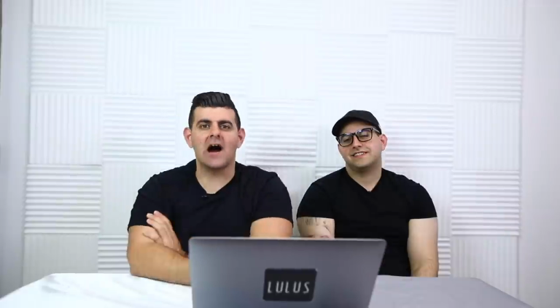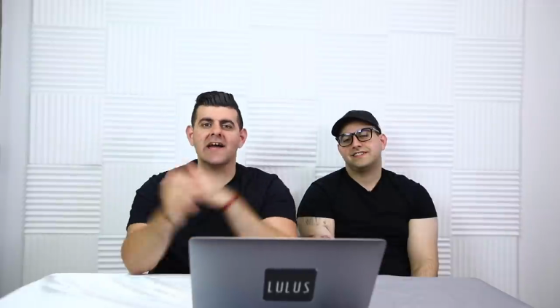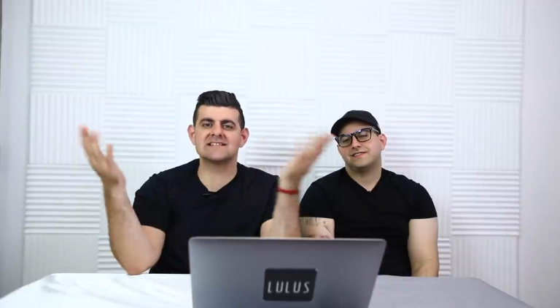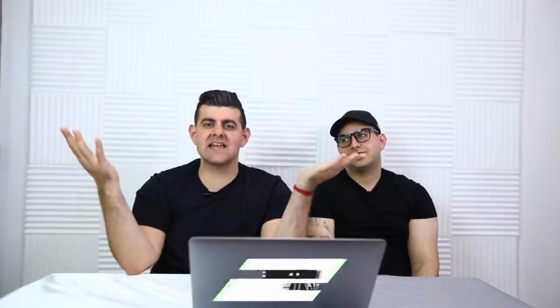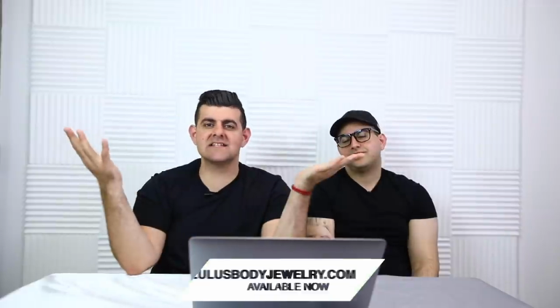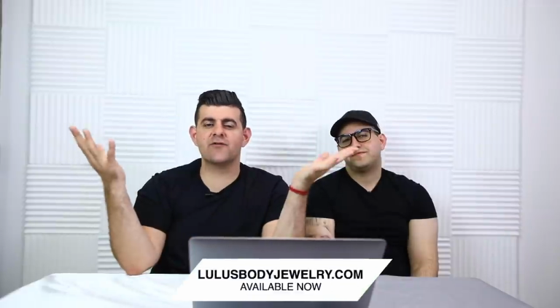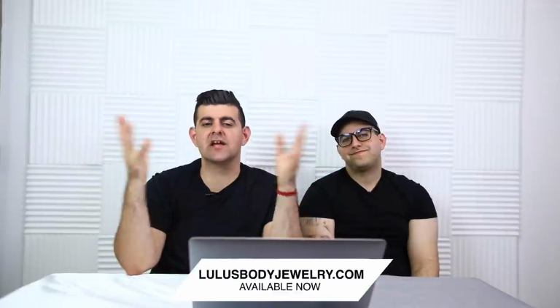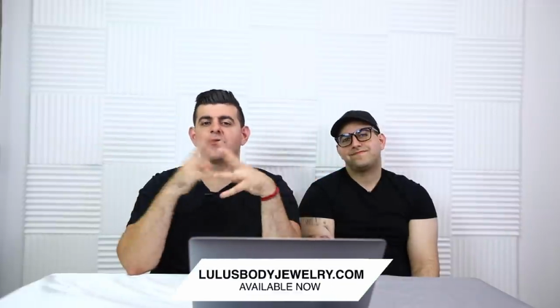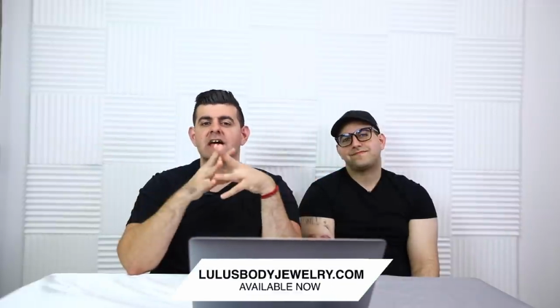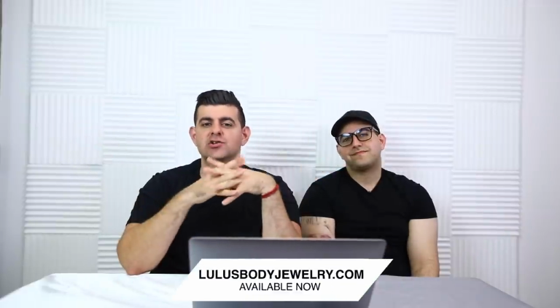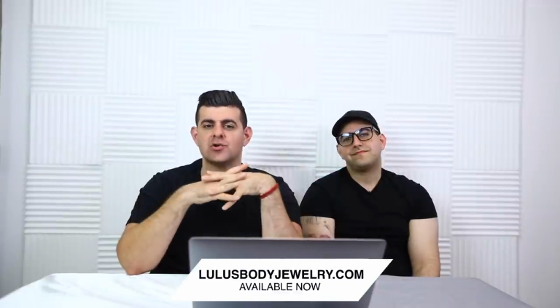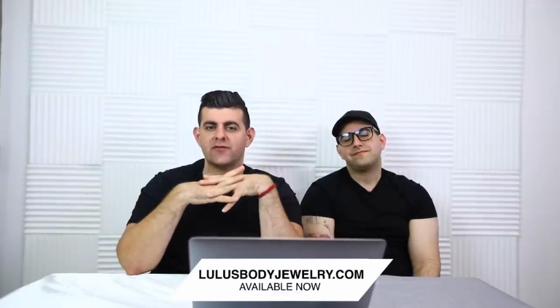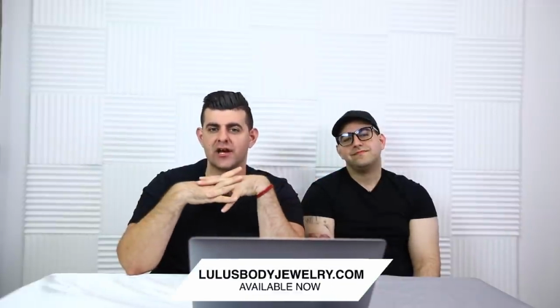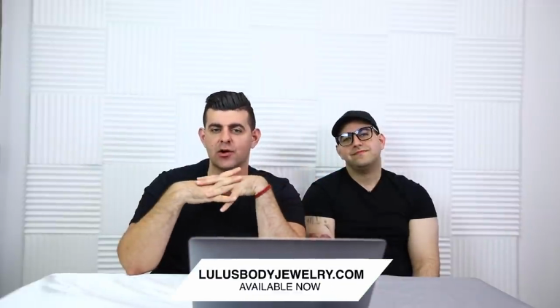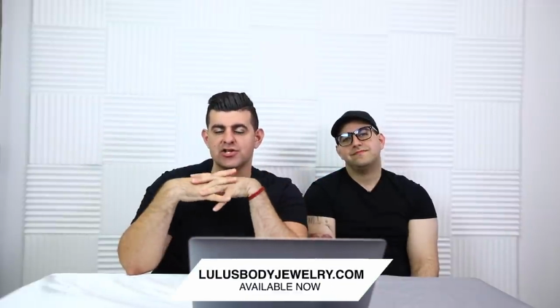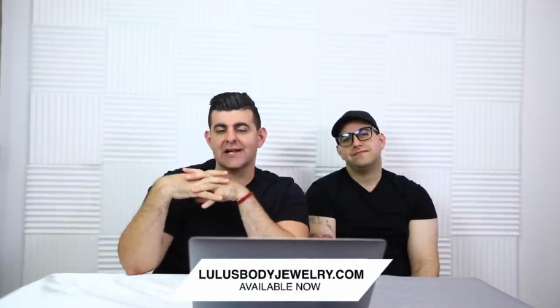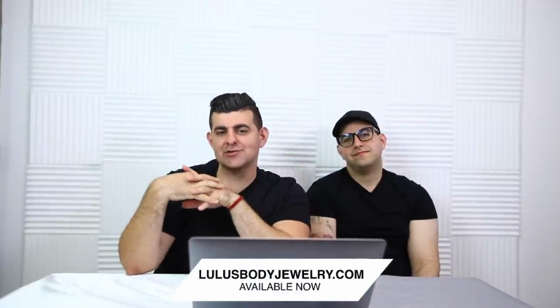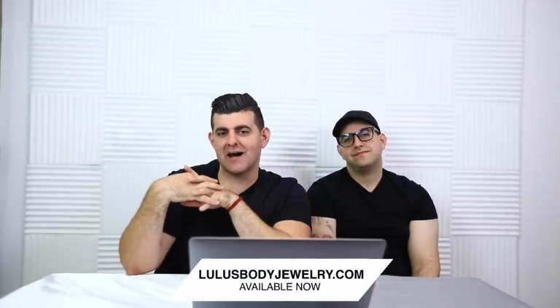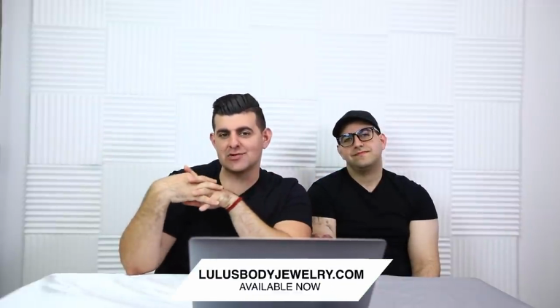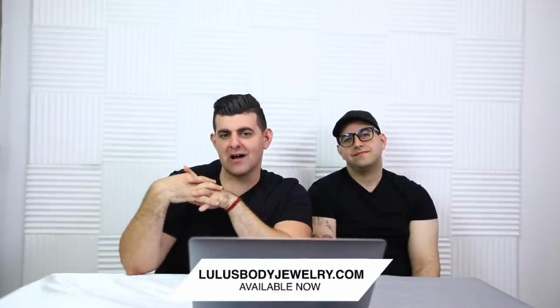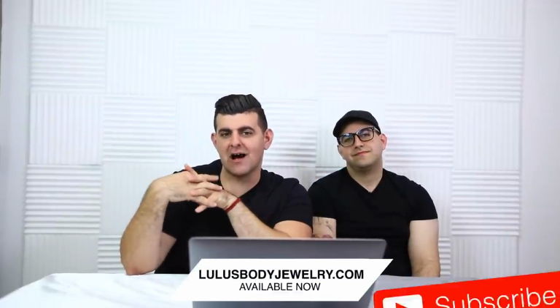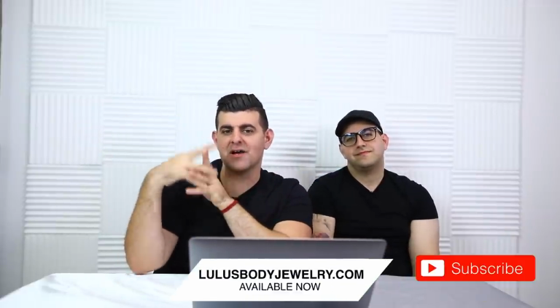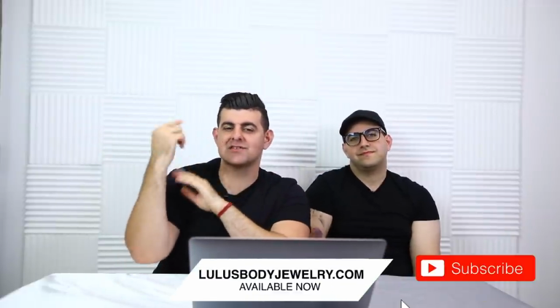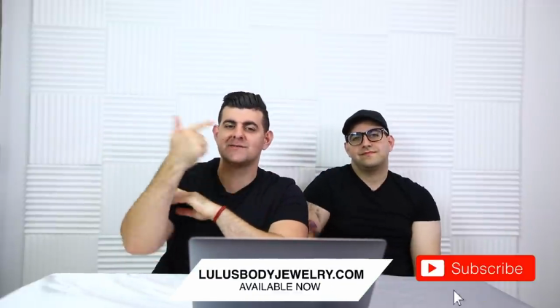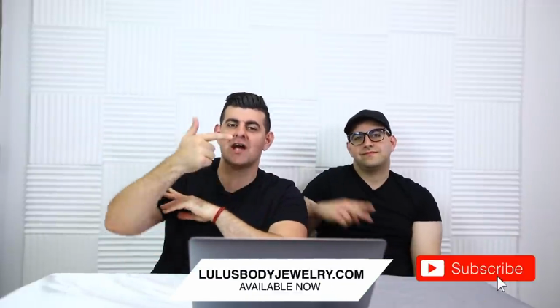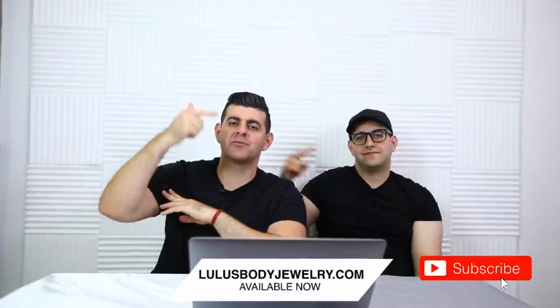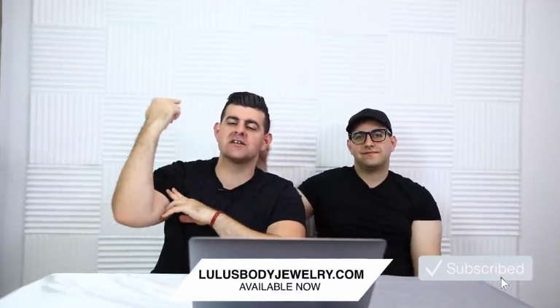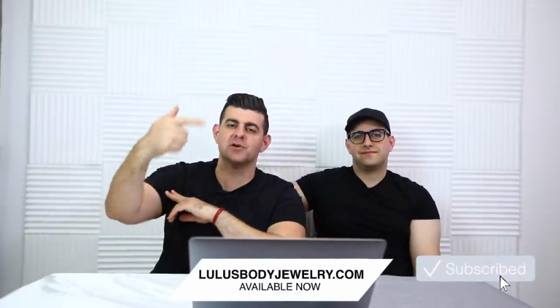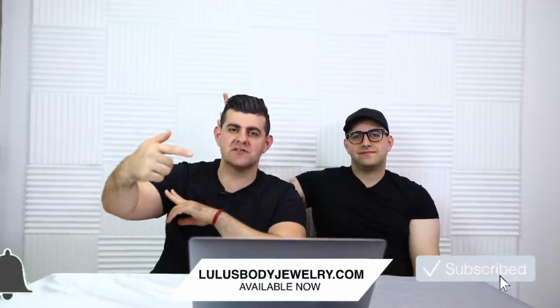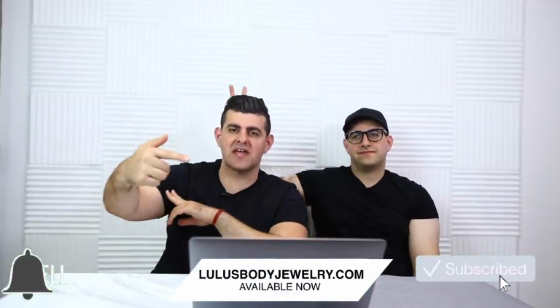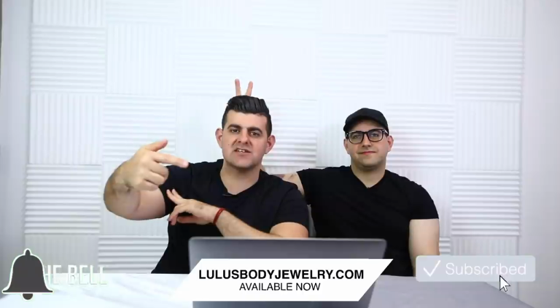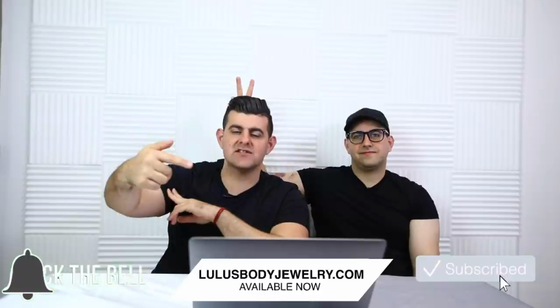That is it, guys! If you're looking for any kind of jewelry, go check out LewisBodyJu.com. Make sure to subscribe and turn on post notifications. Peace!